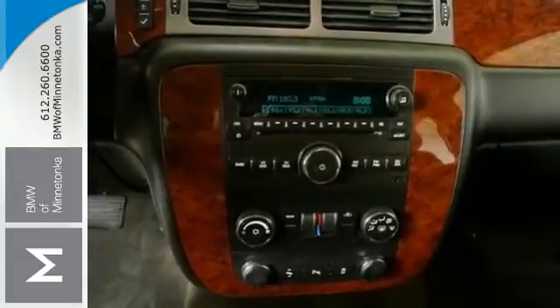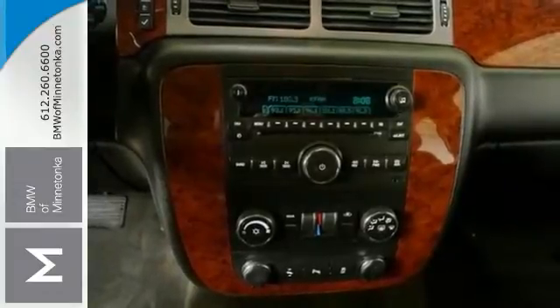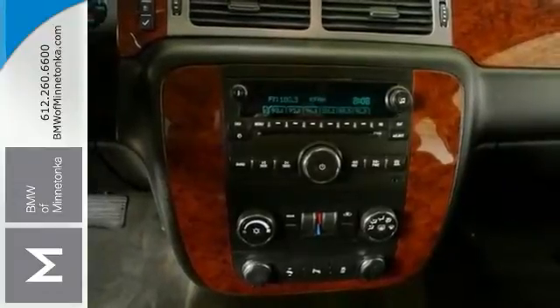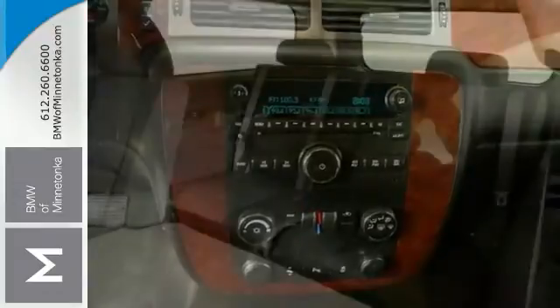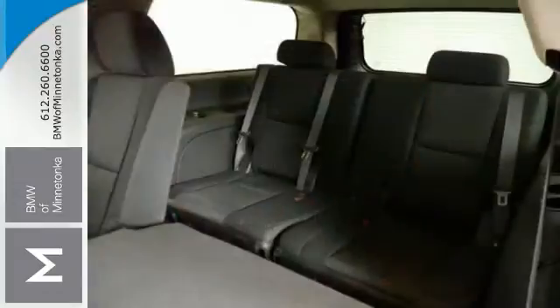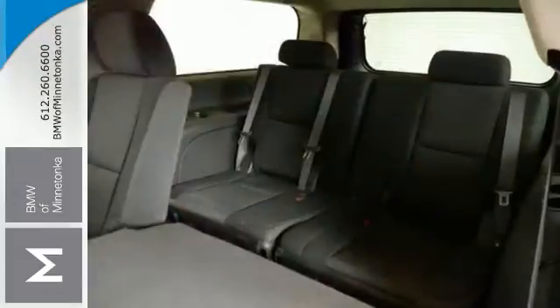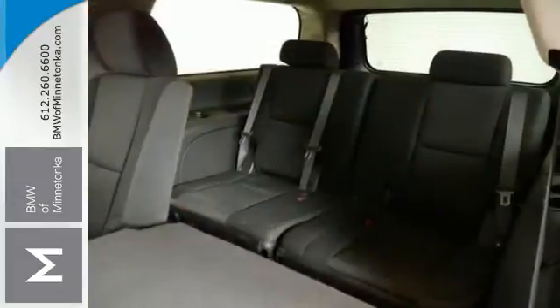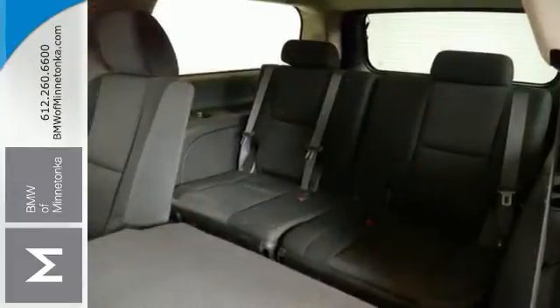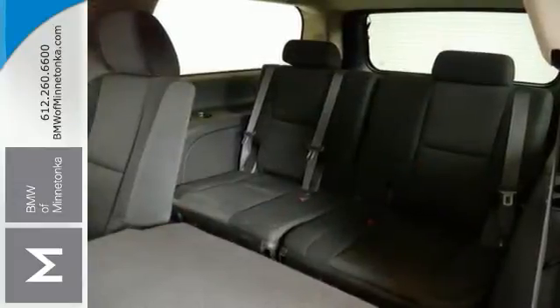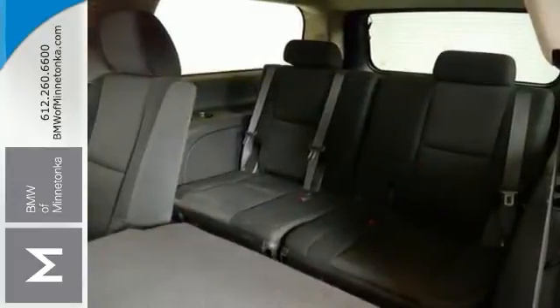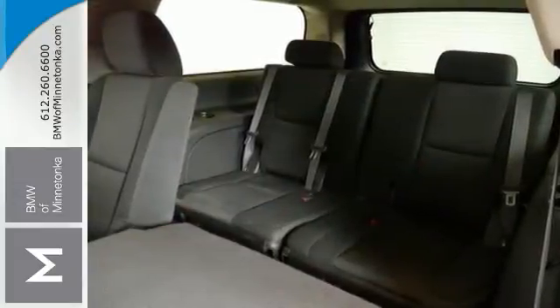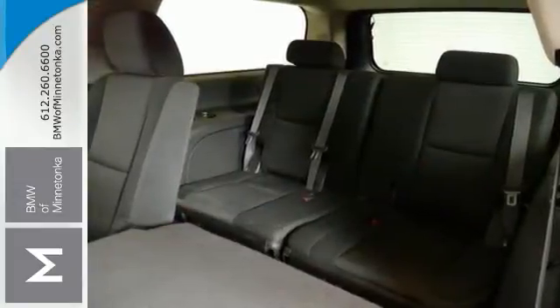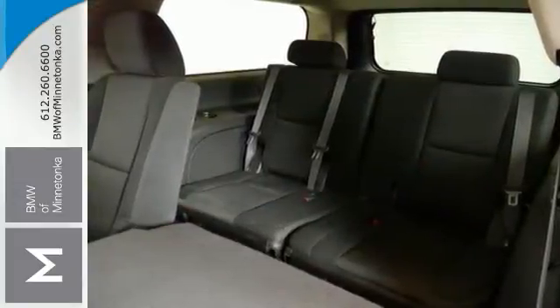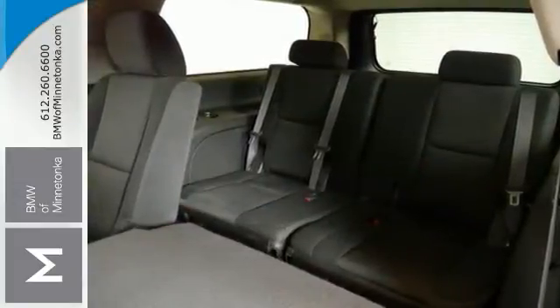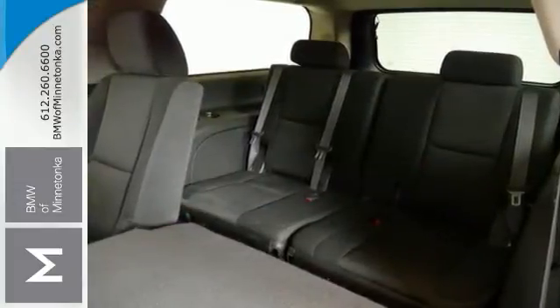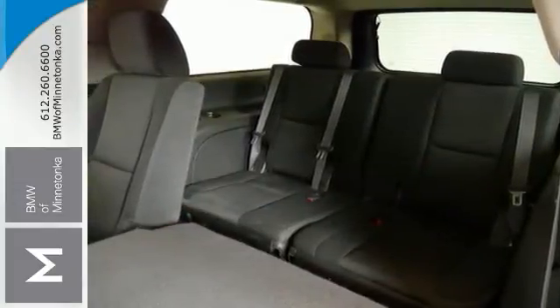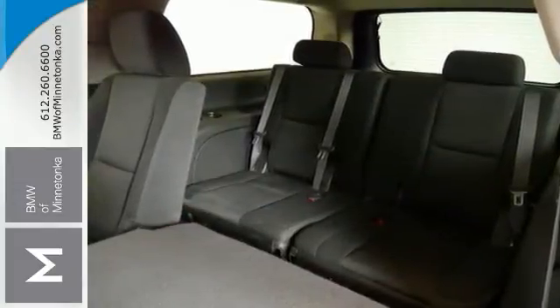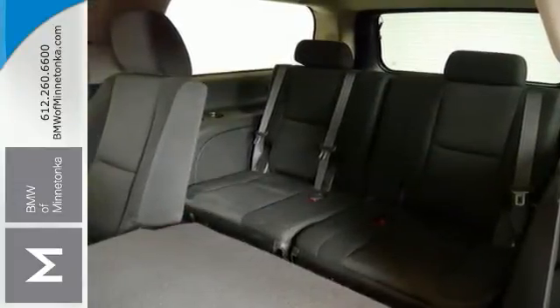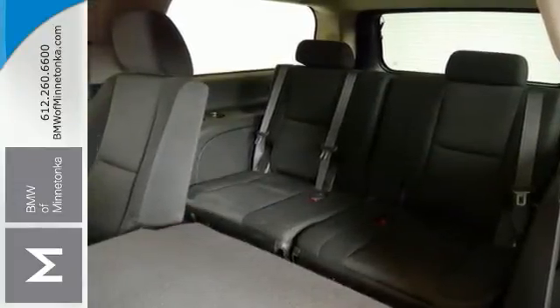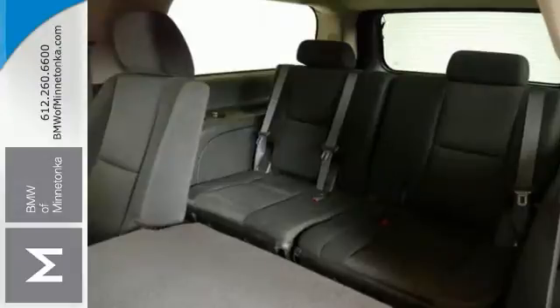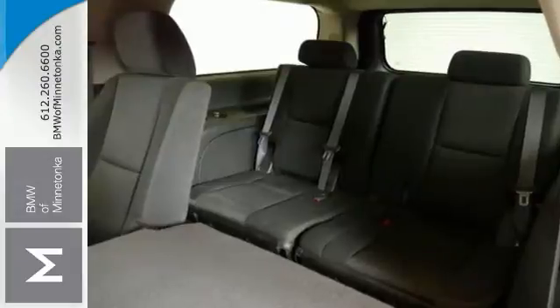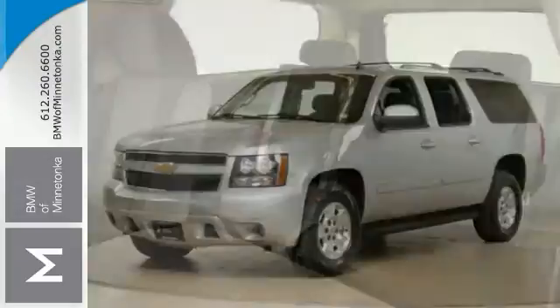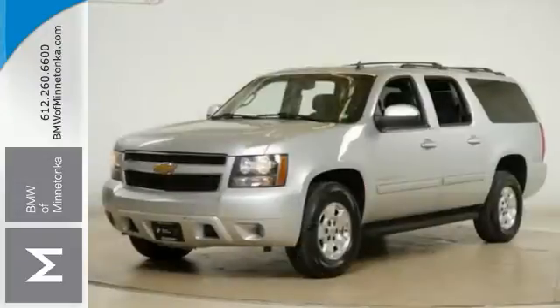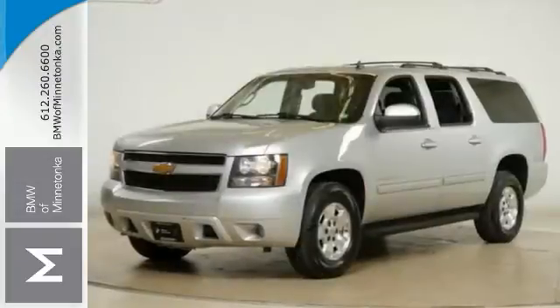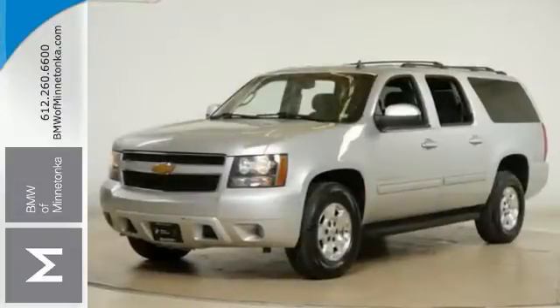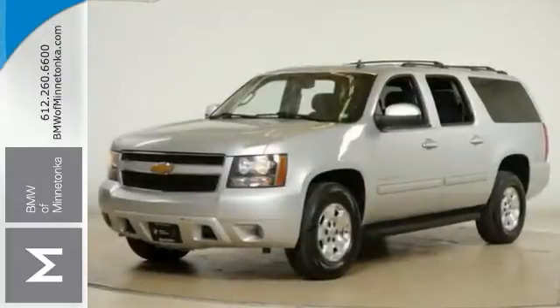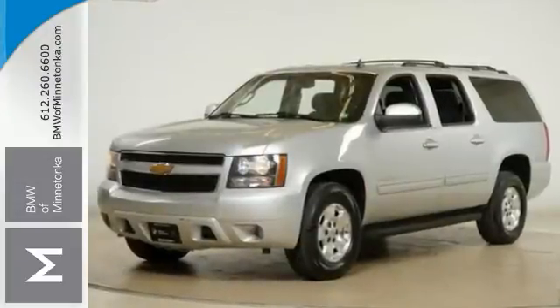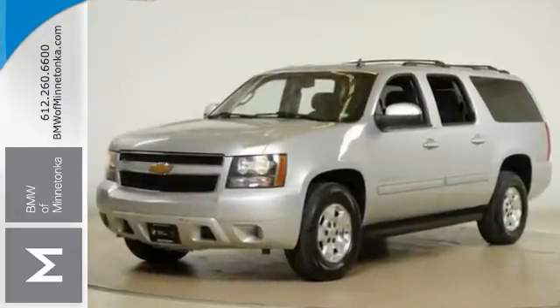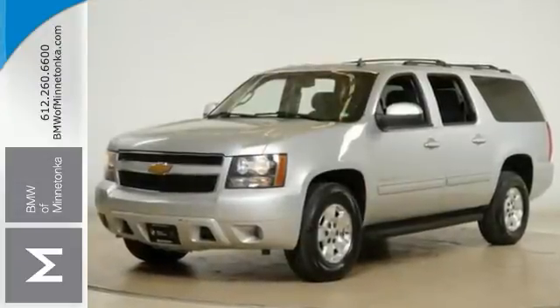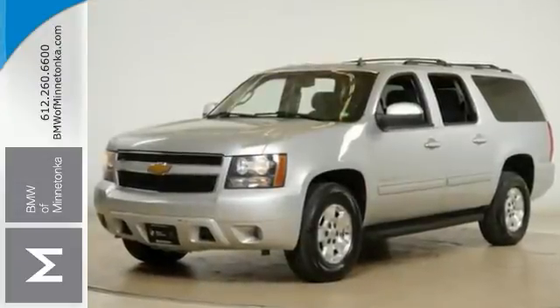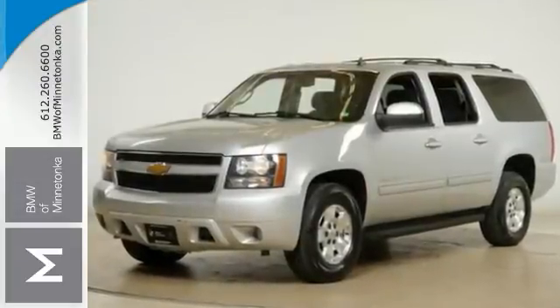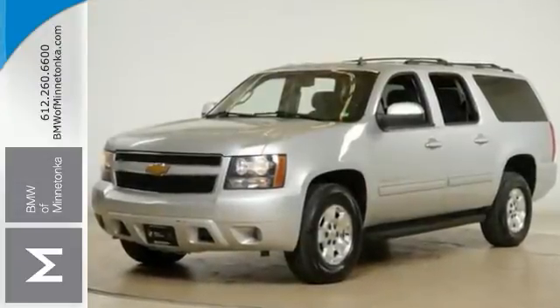Come see us to get a value price and a premium experience with this Chevrolet Suburban. Call us or email us today.